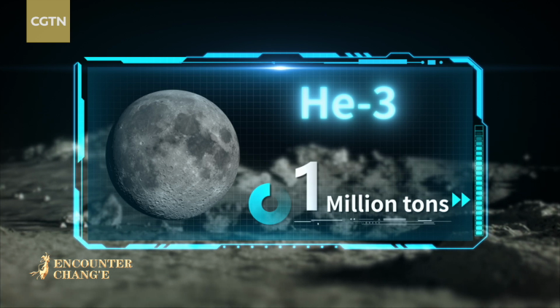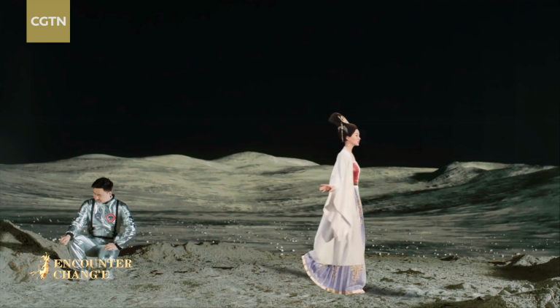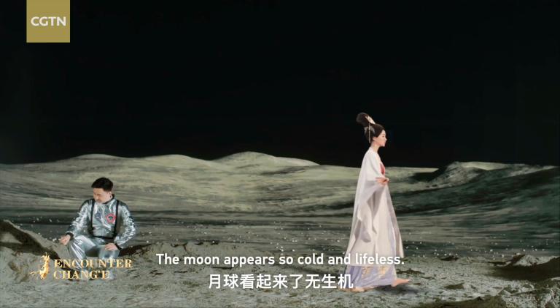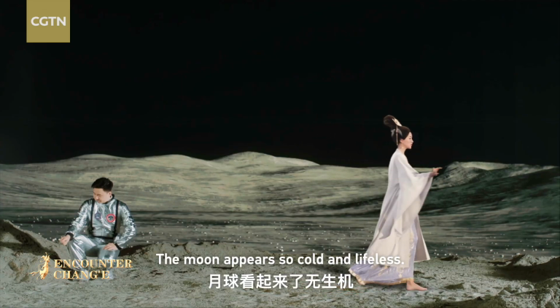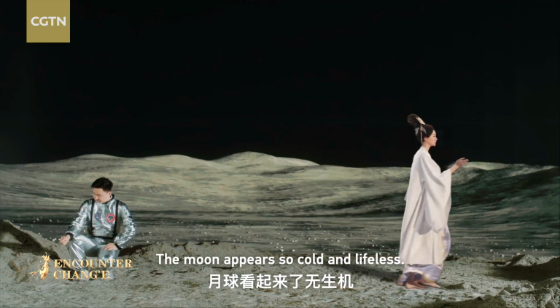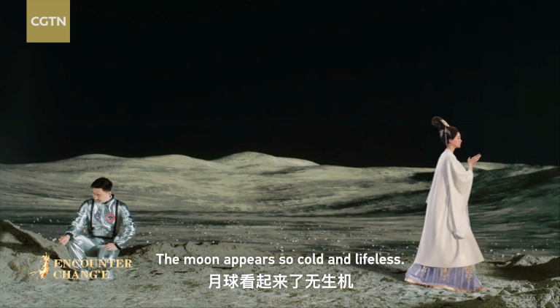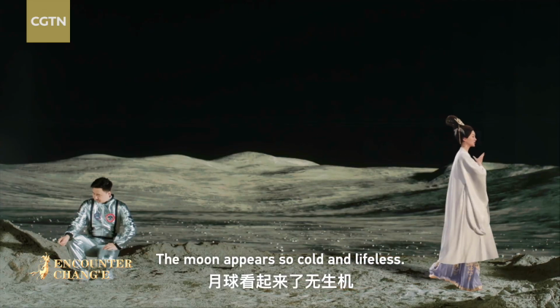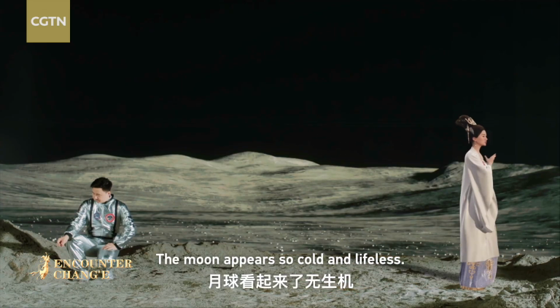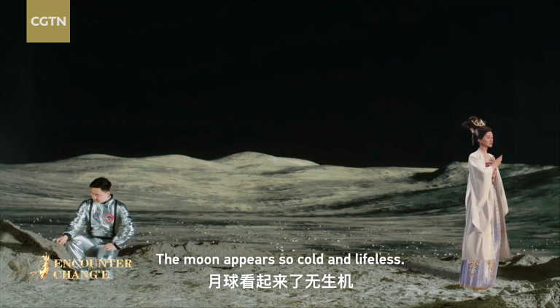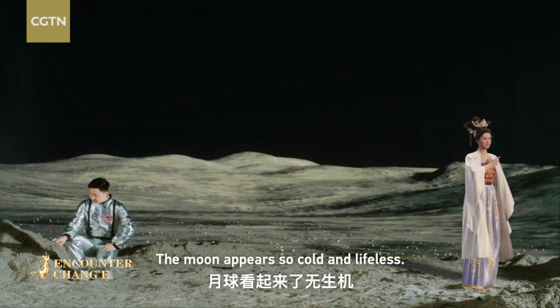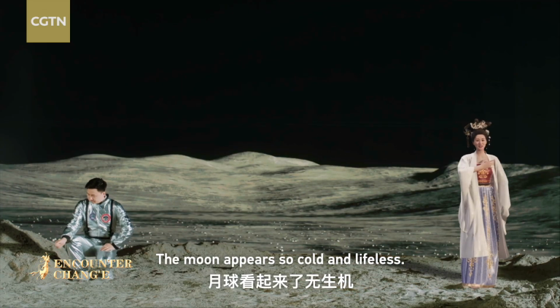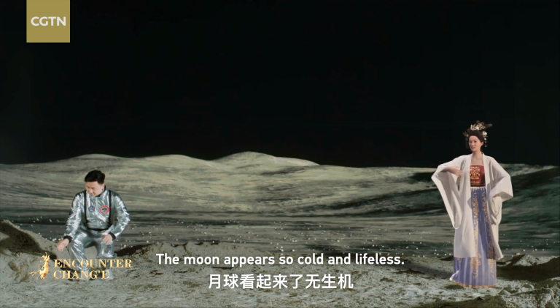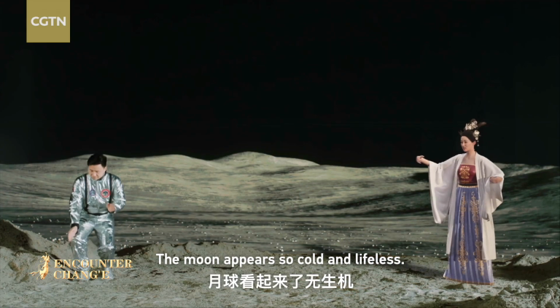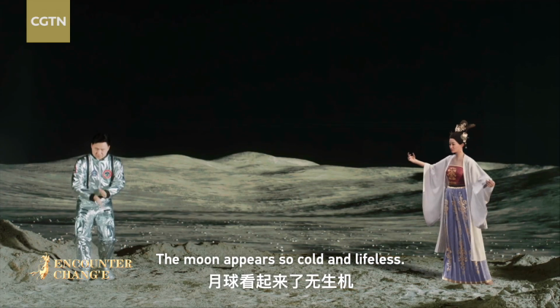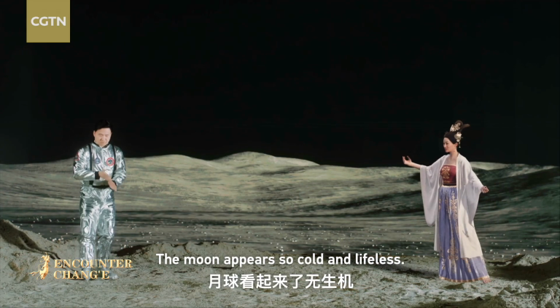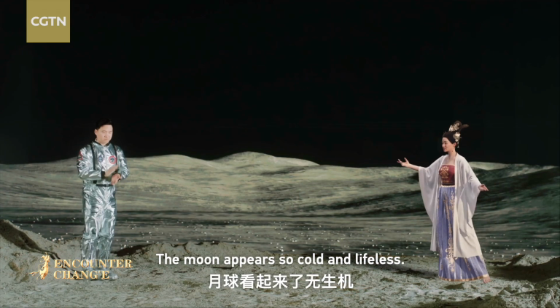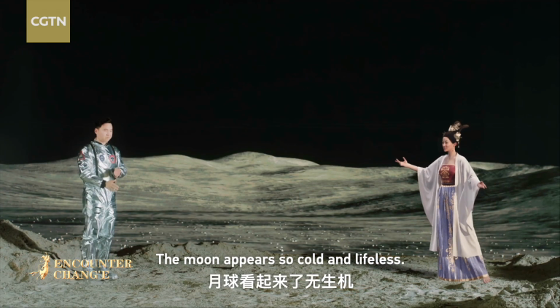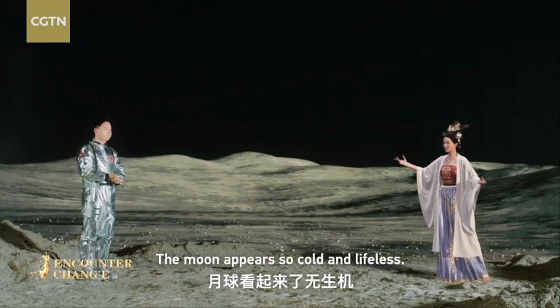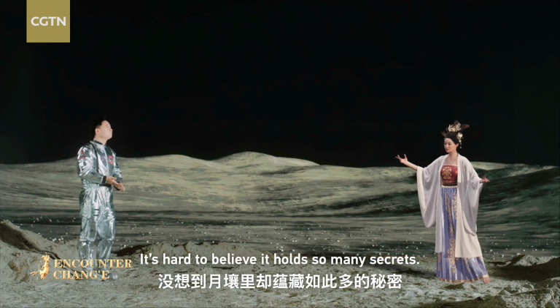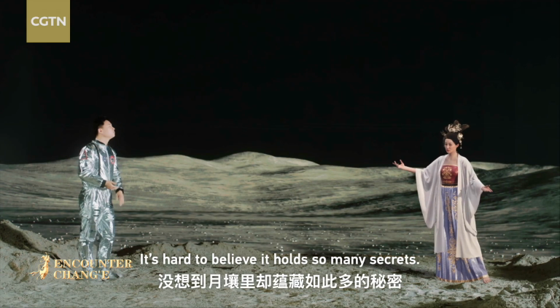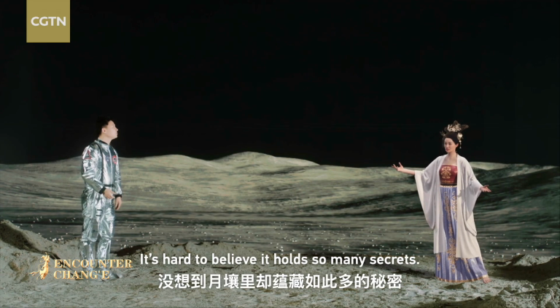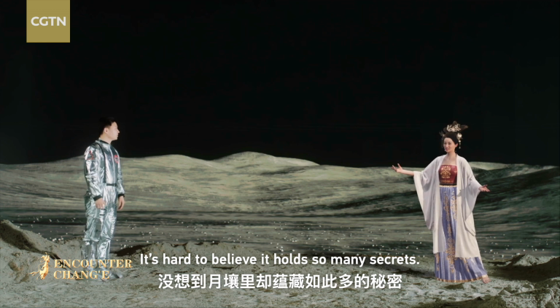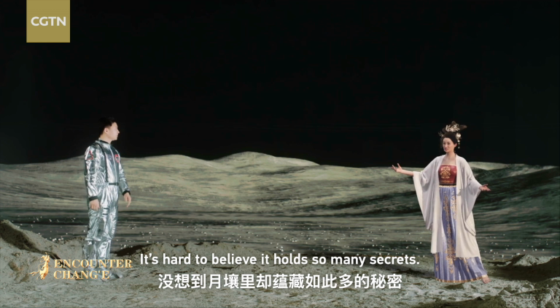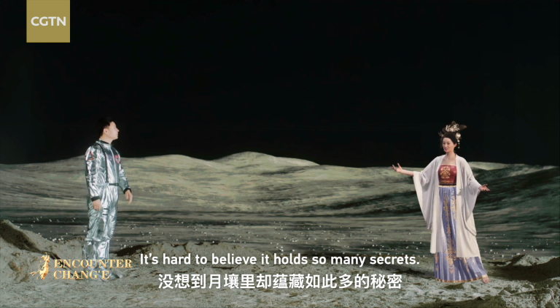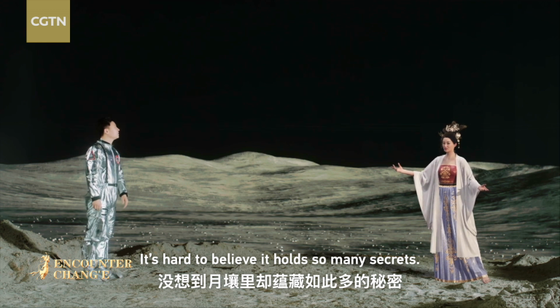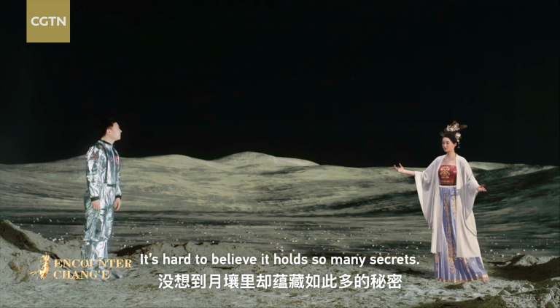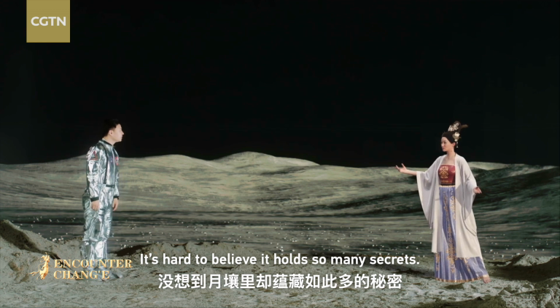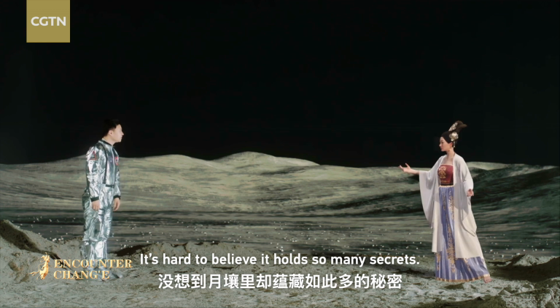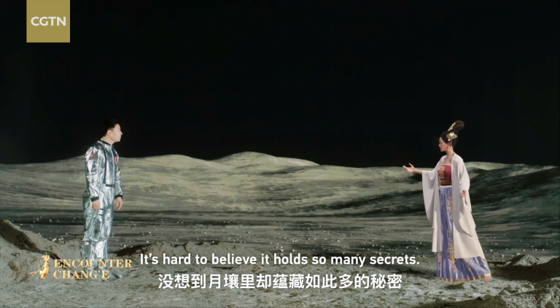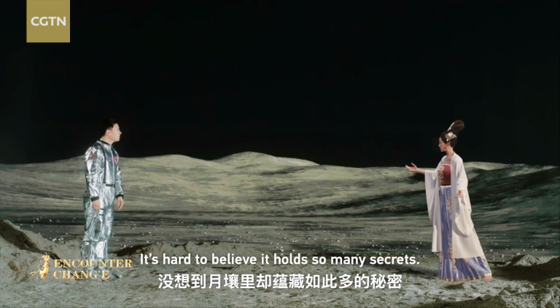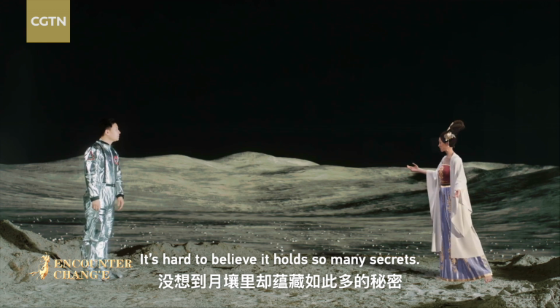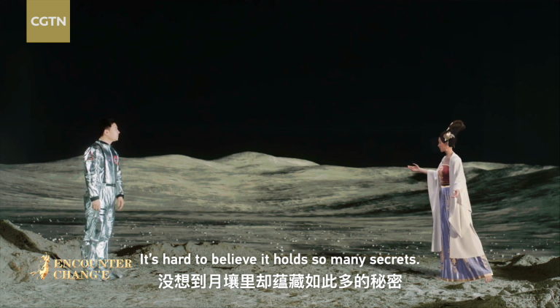The moon appears so cold and lifeless. It's hard to believe it holds so many secrets.